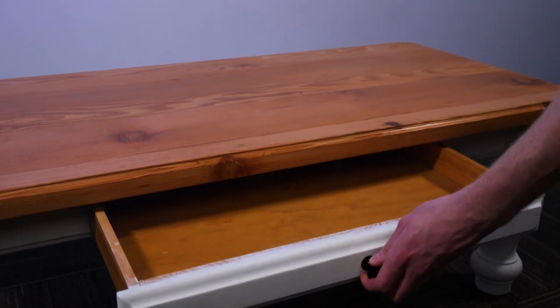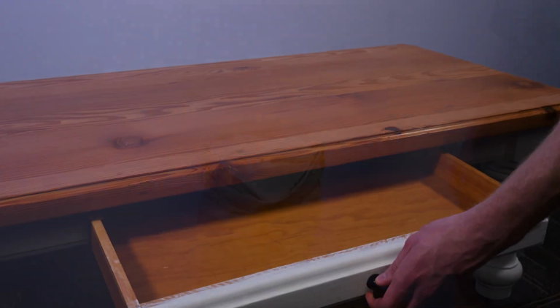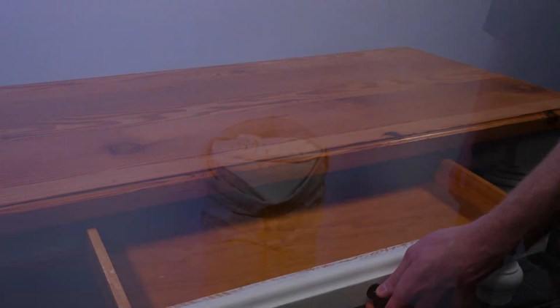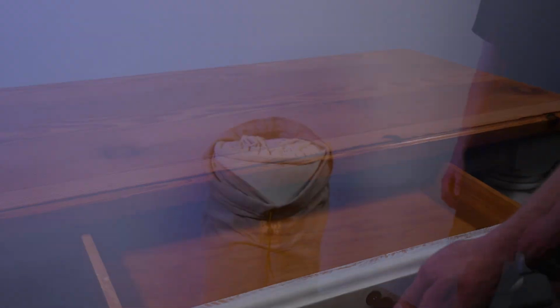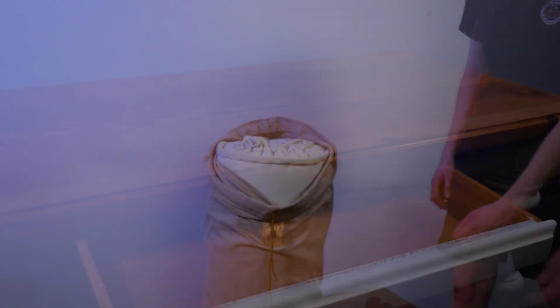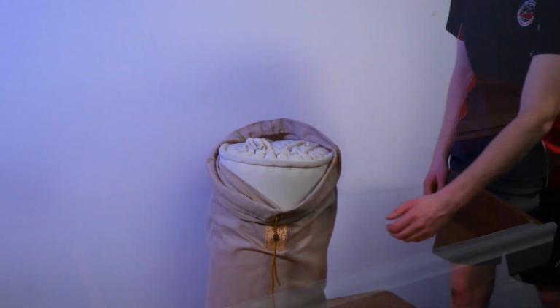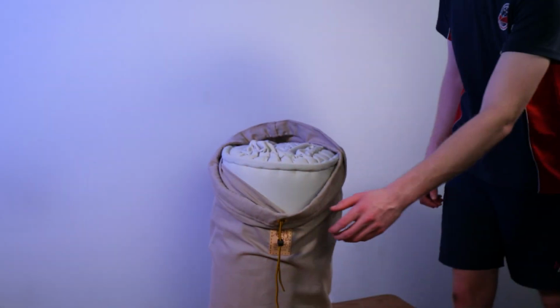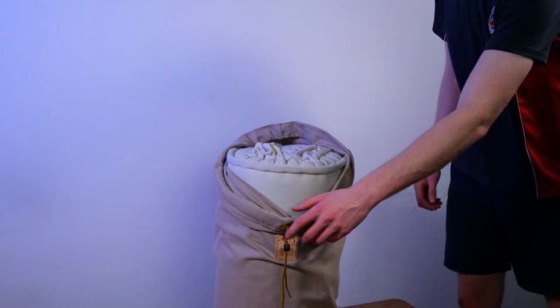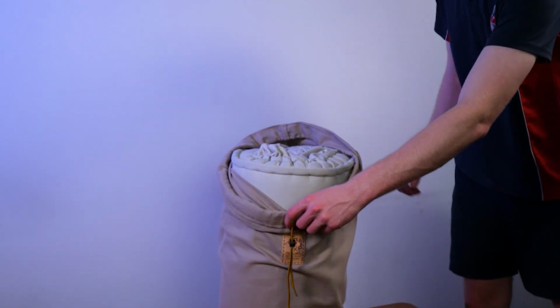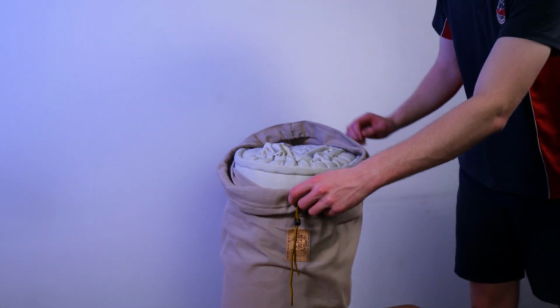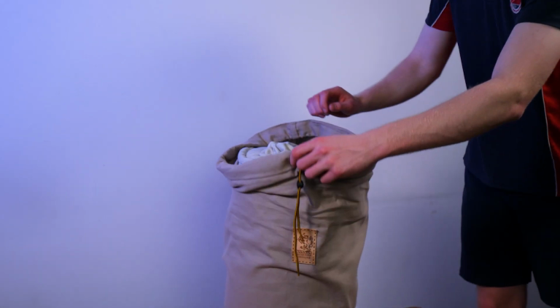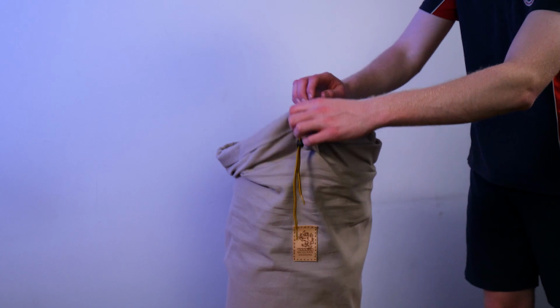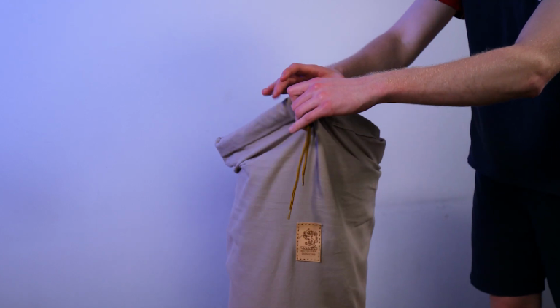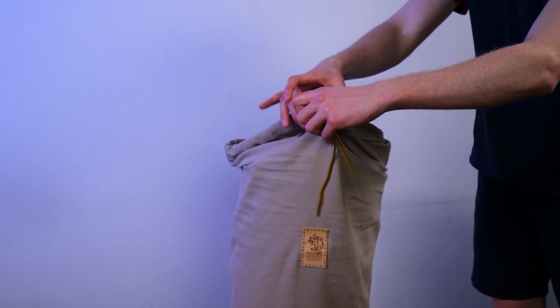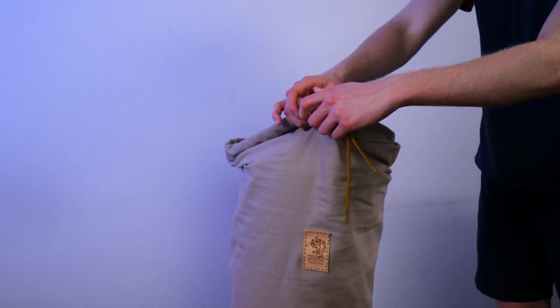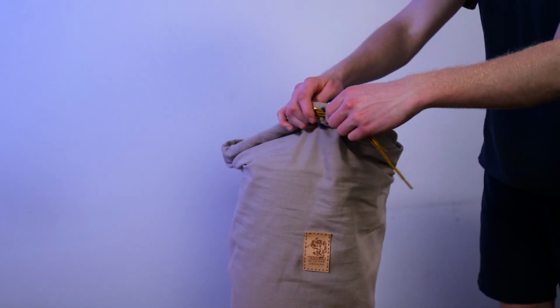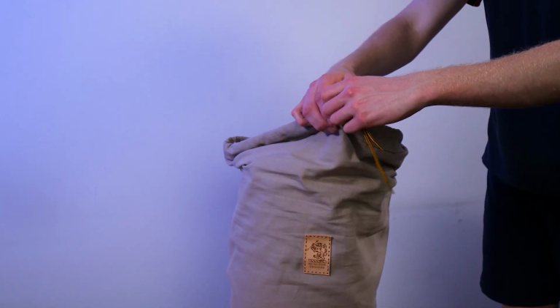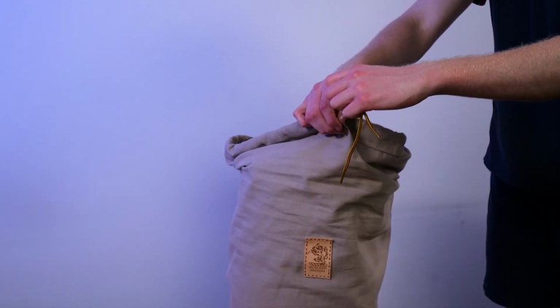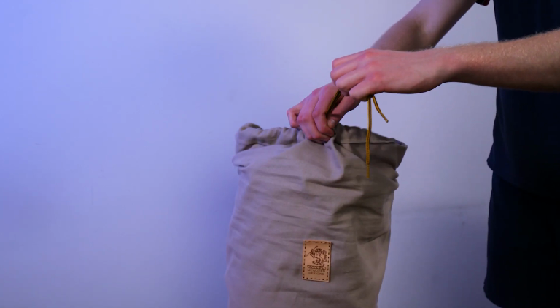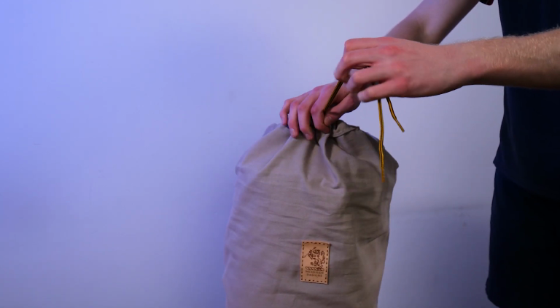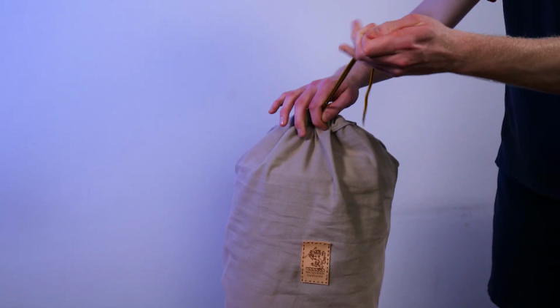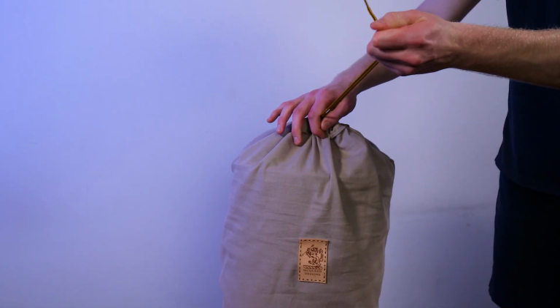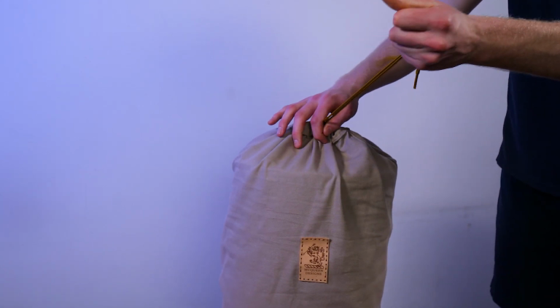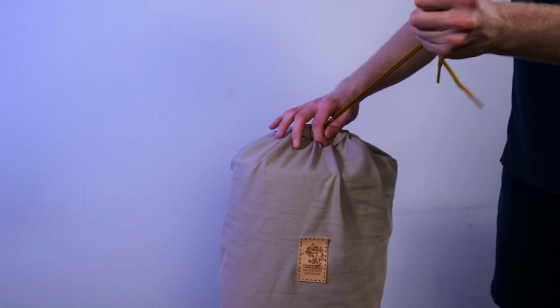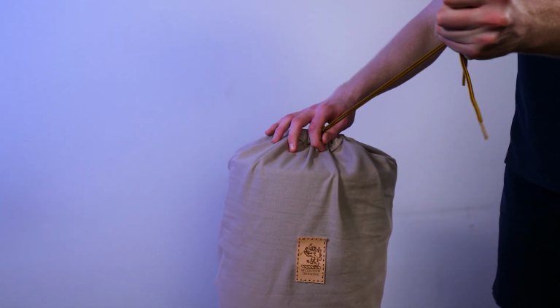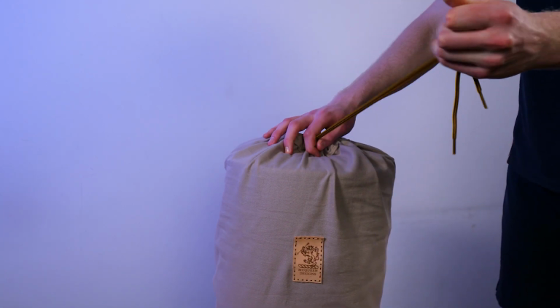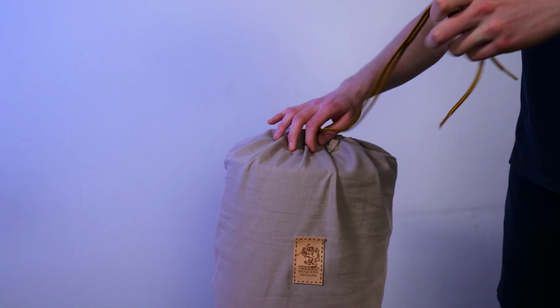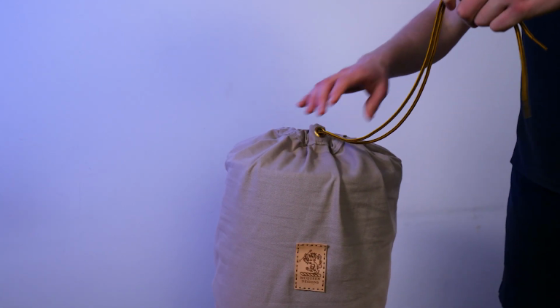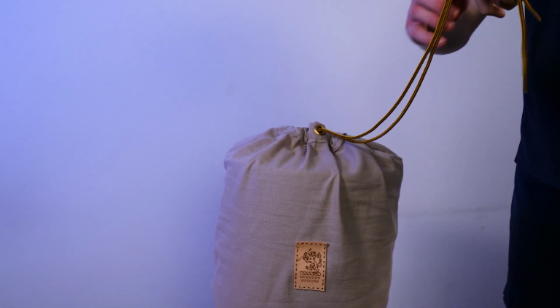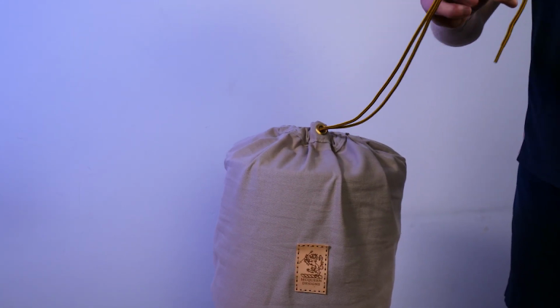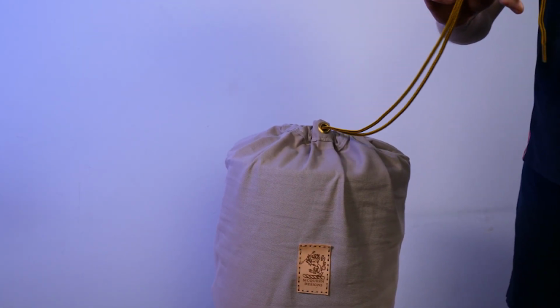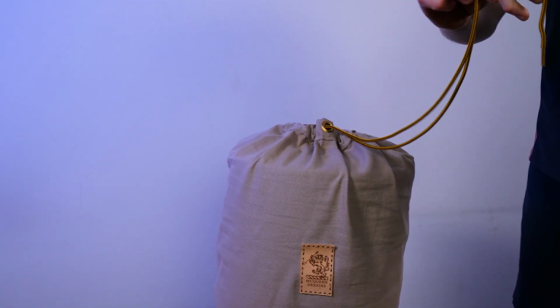A storage bag with straps has been designed so that the seat can be easily stored between uses.